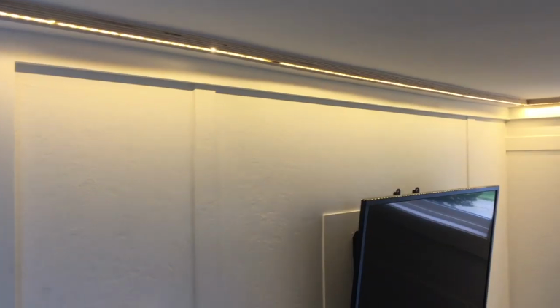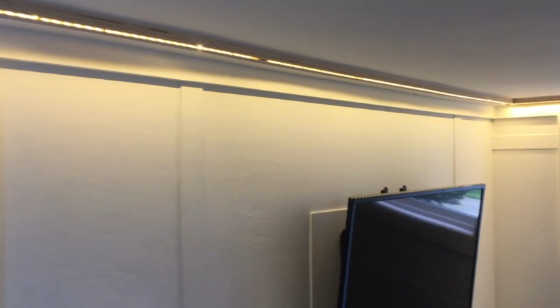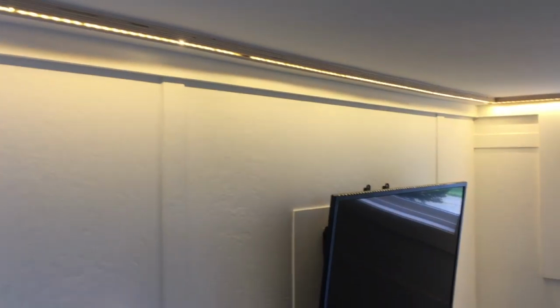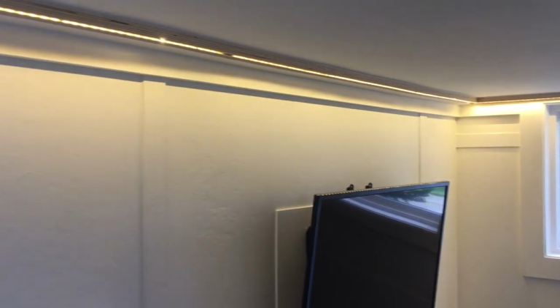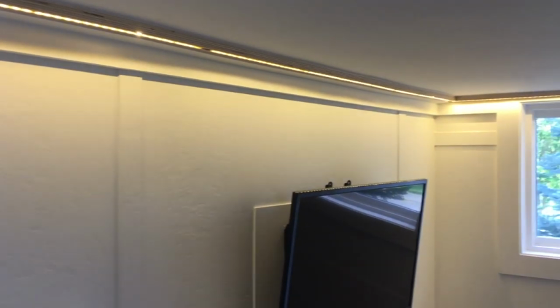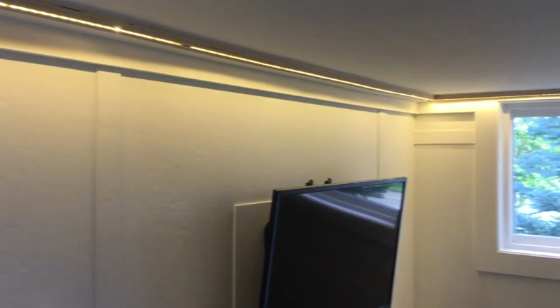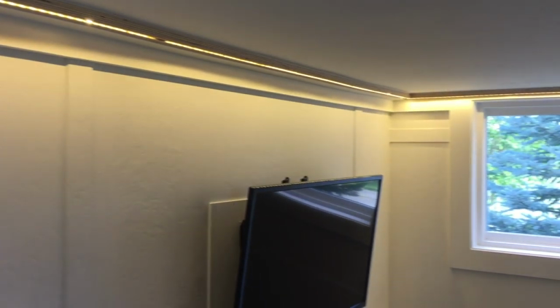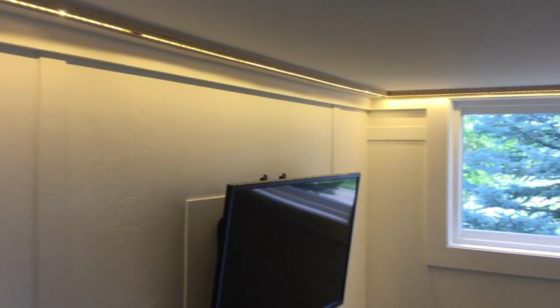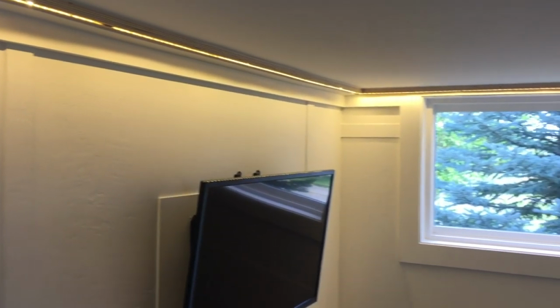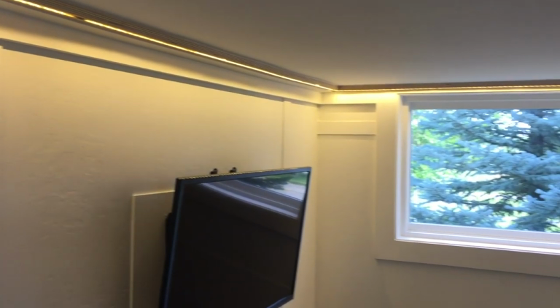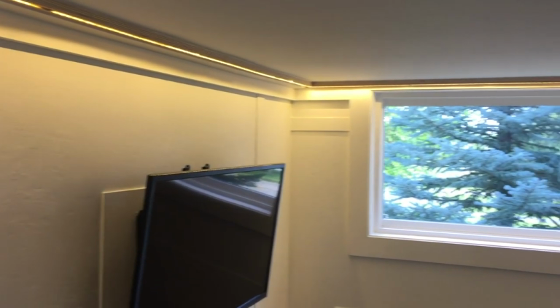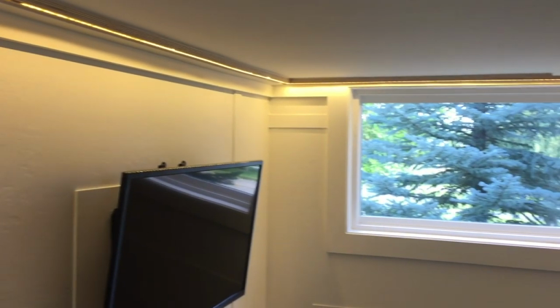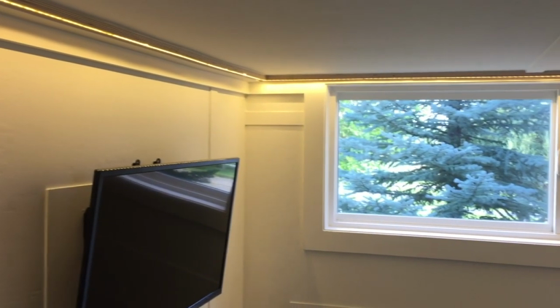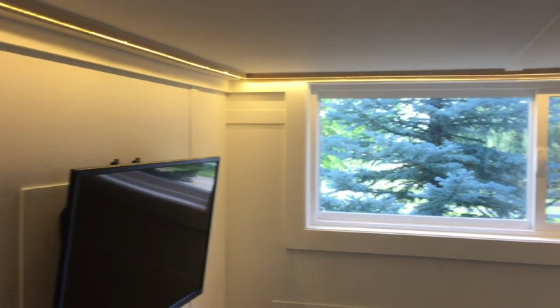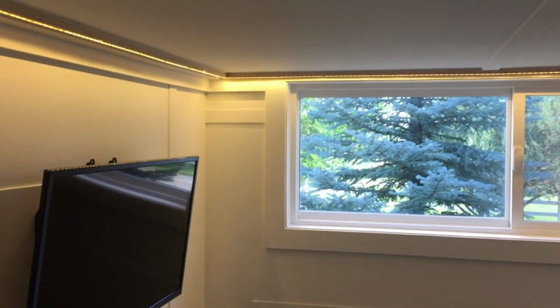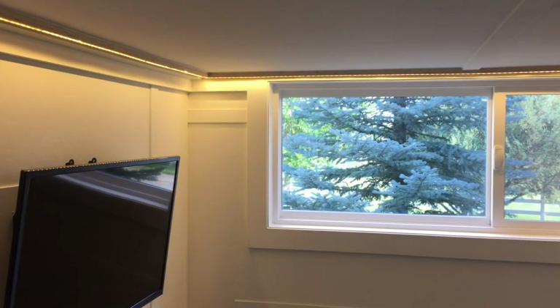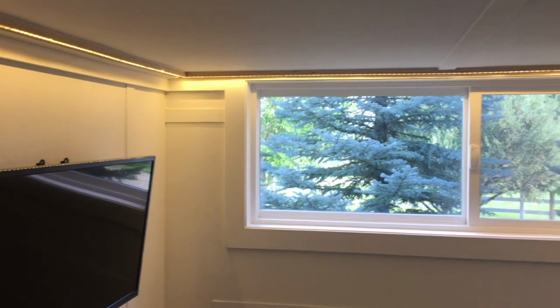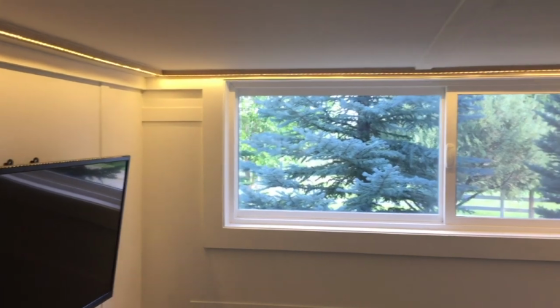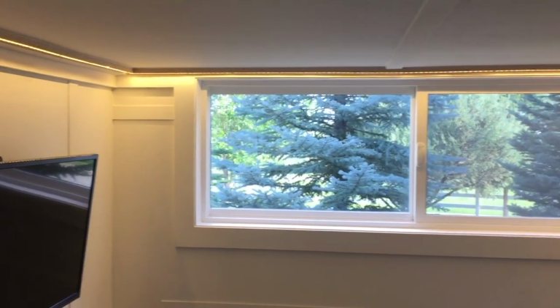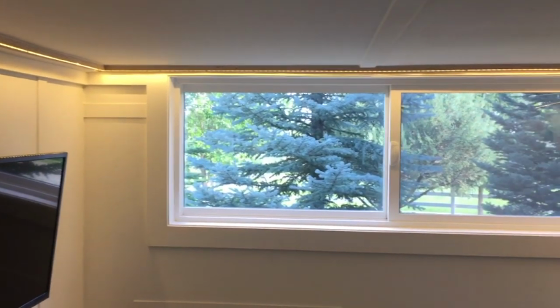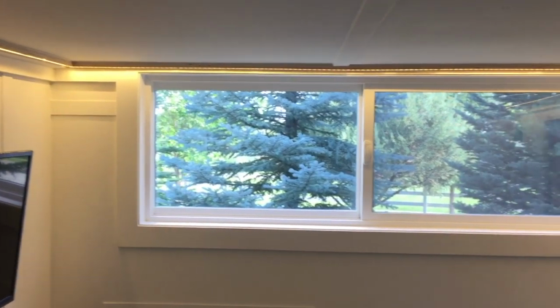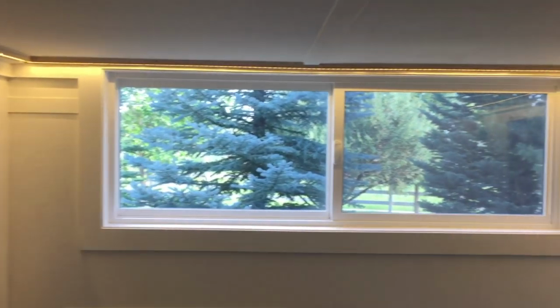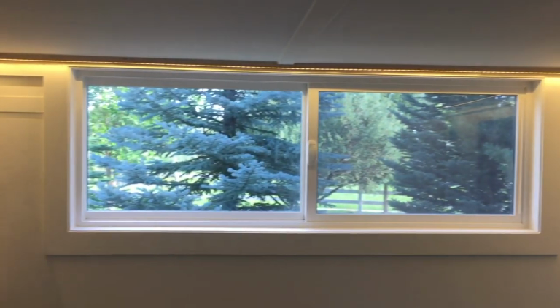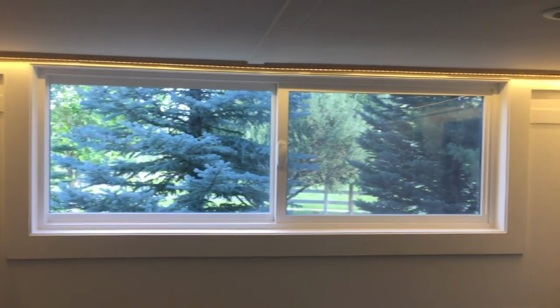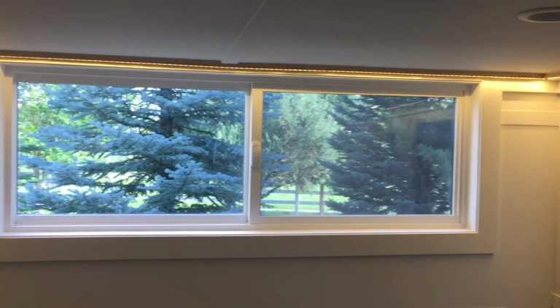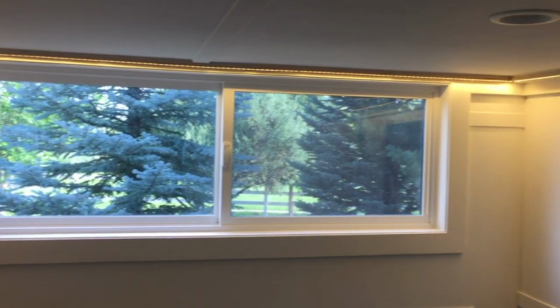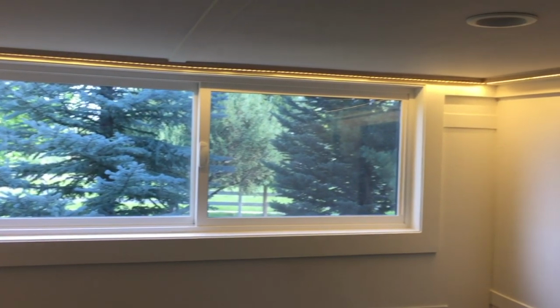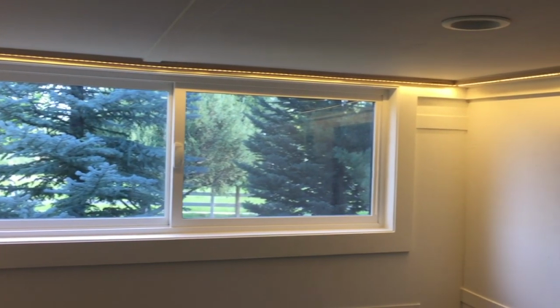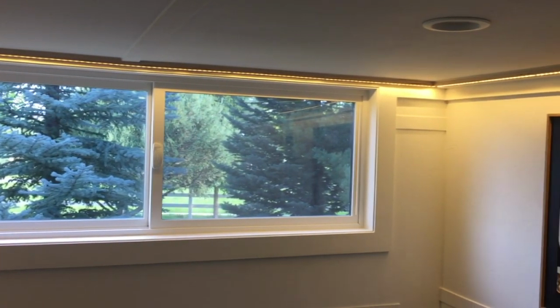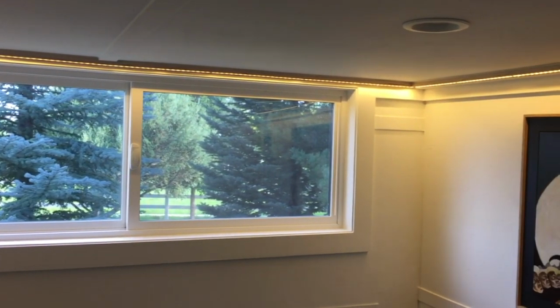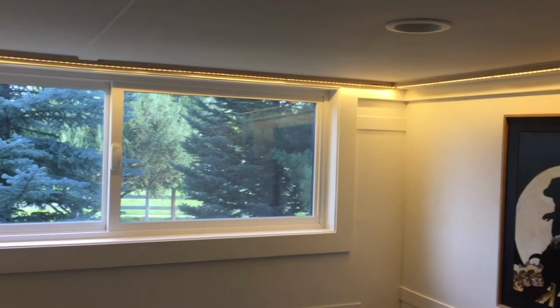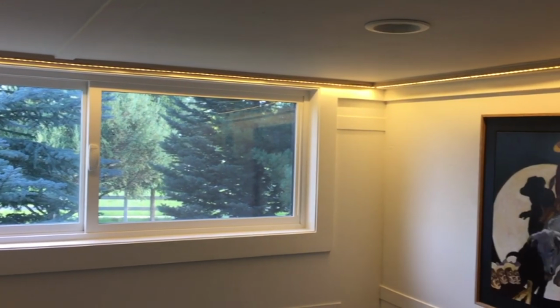In addition to an LED downlight on a dimmer, I inset LED strip lighting into channels around the perimeter of the seating area.